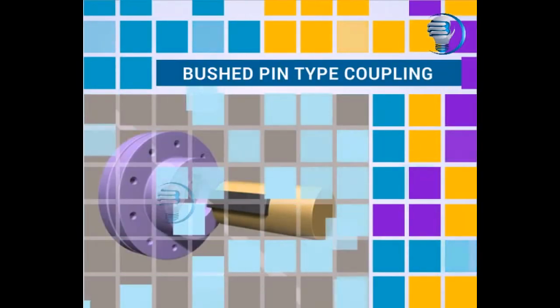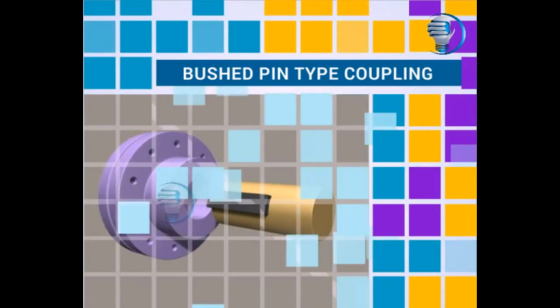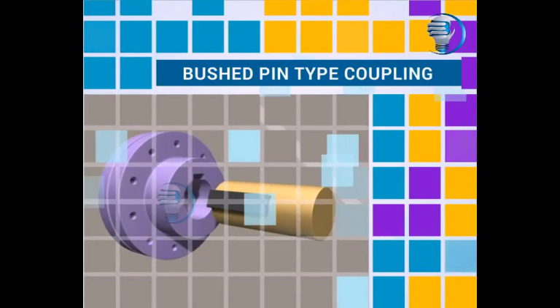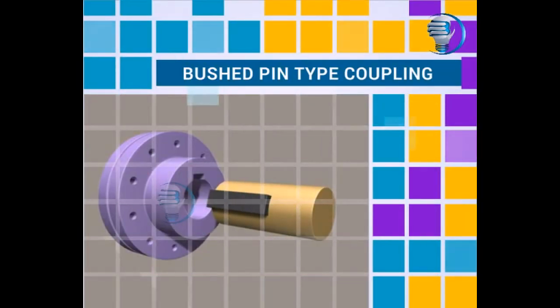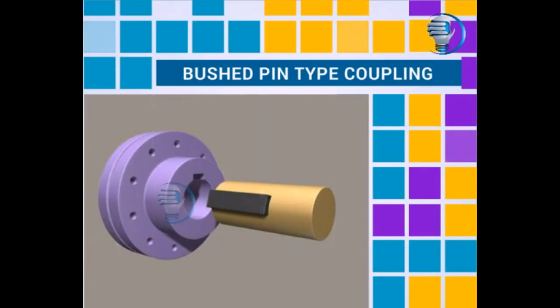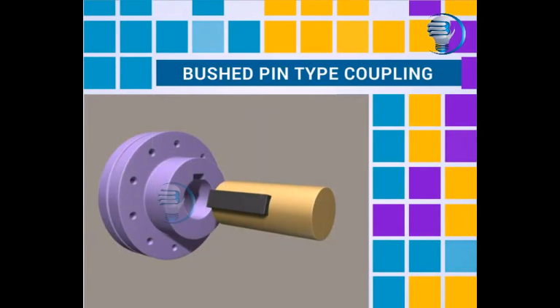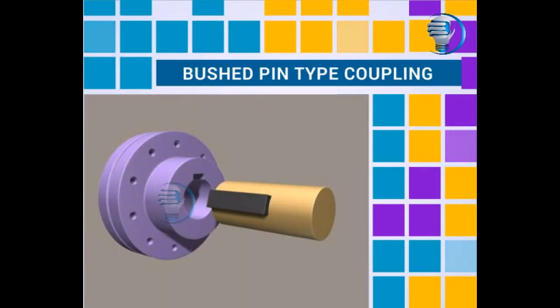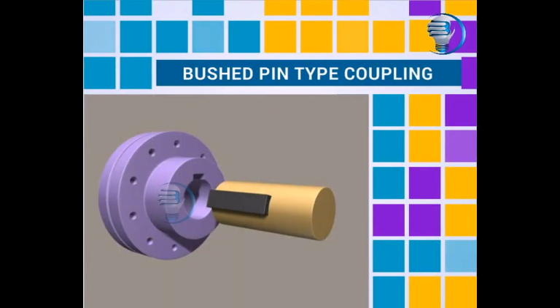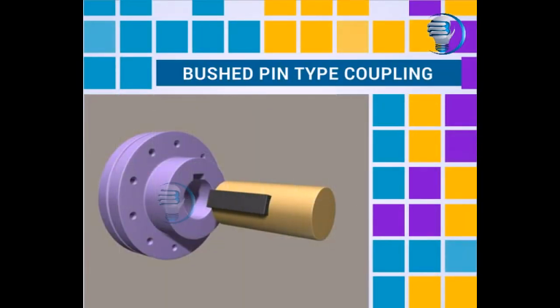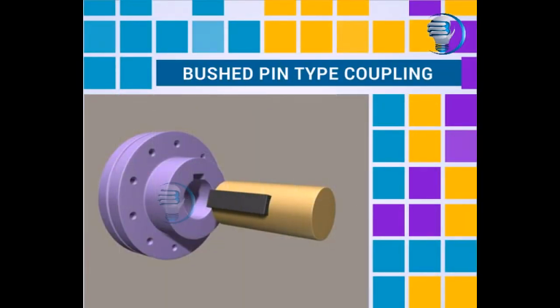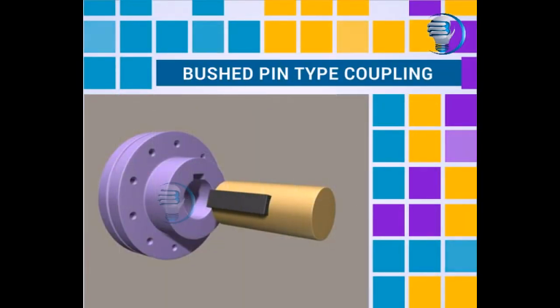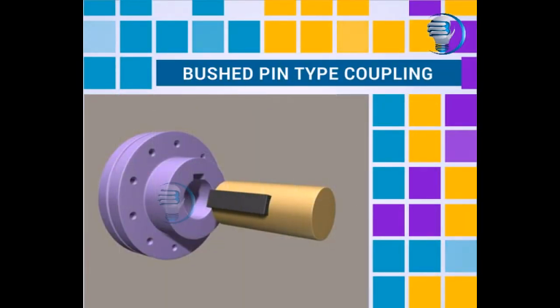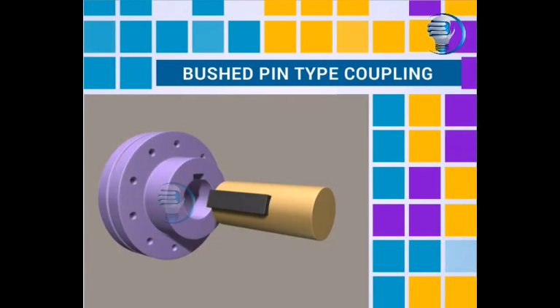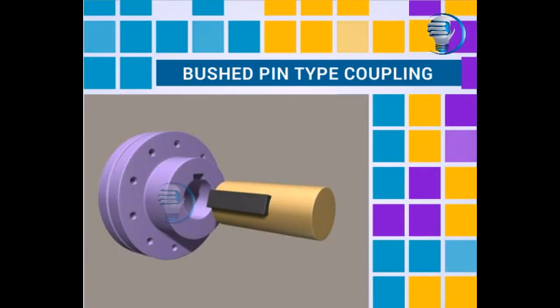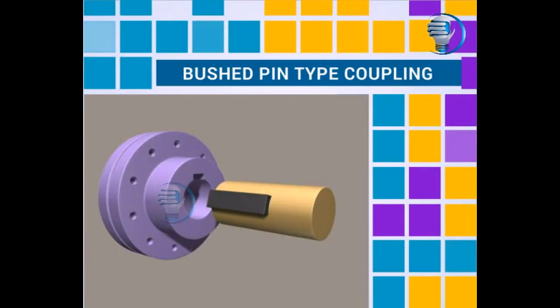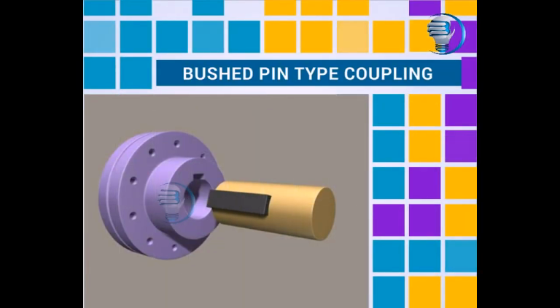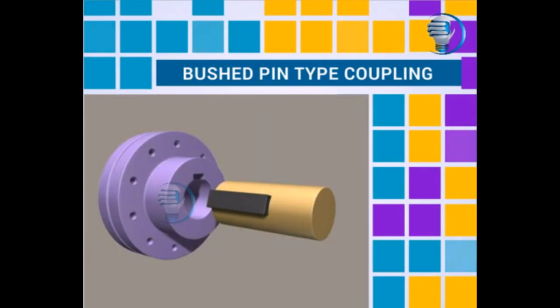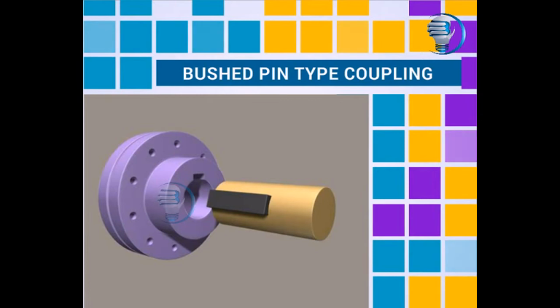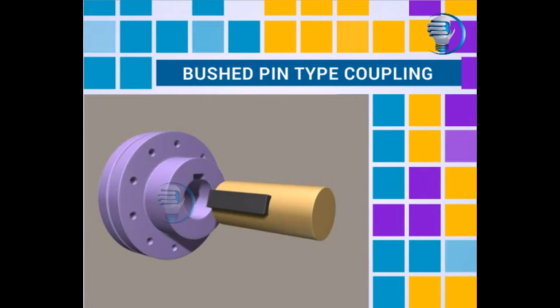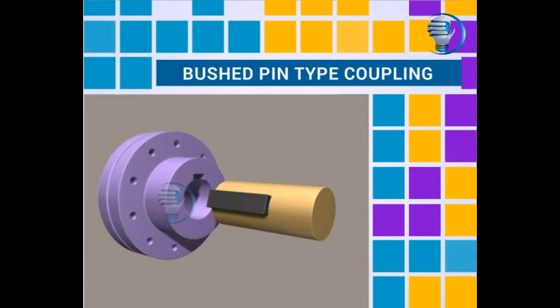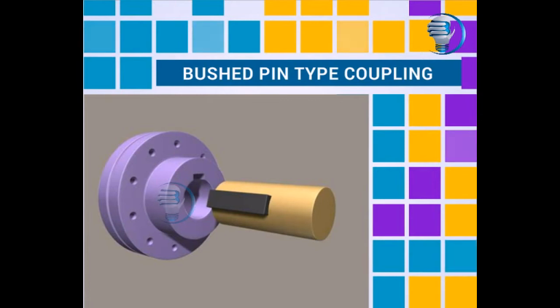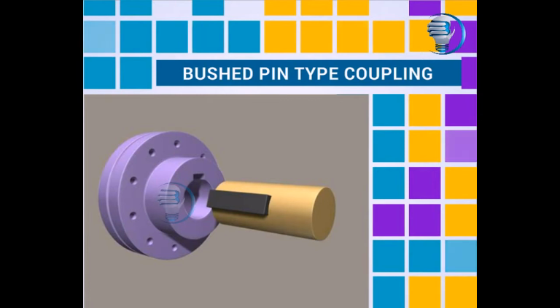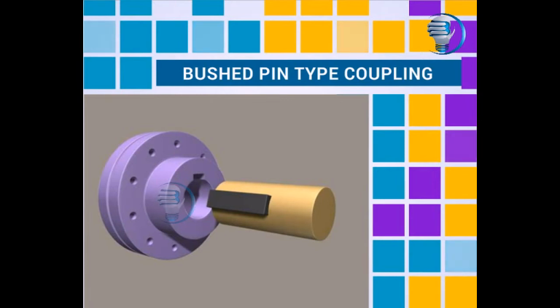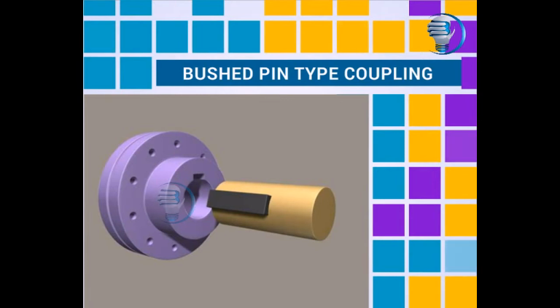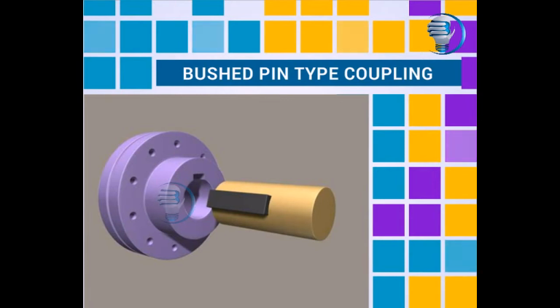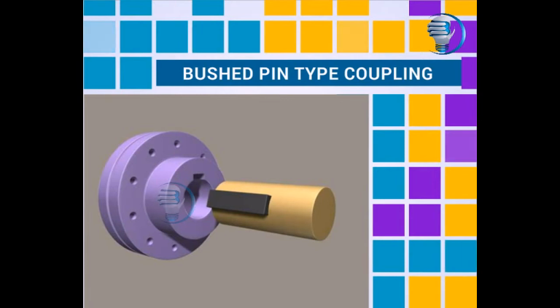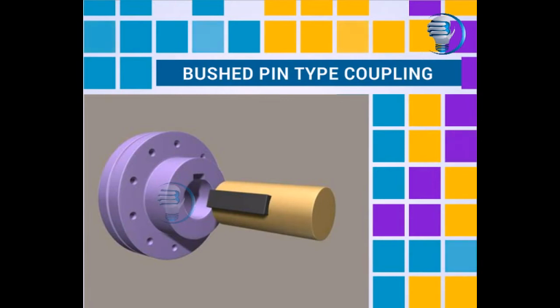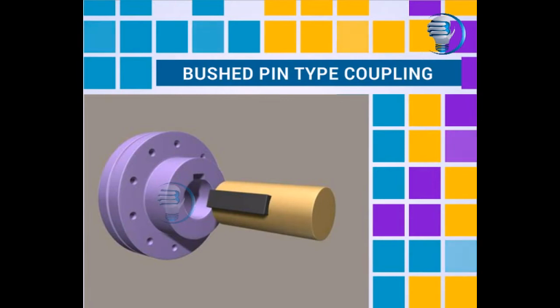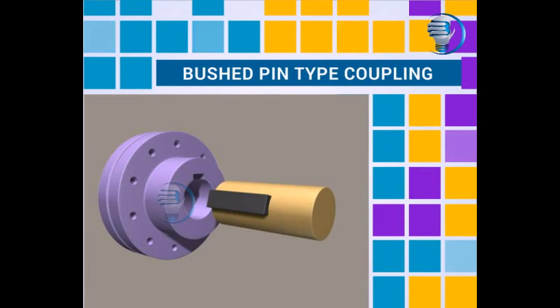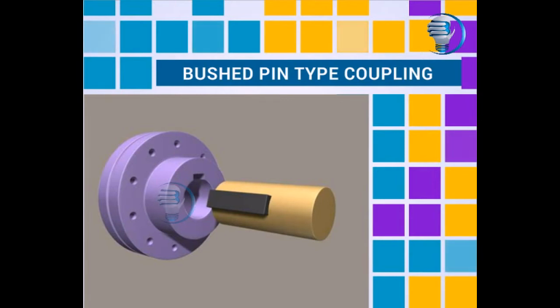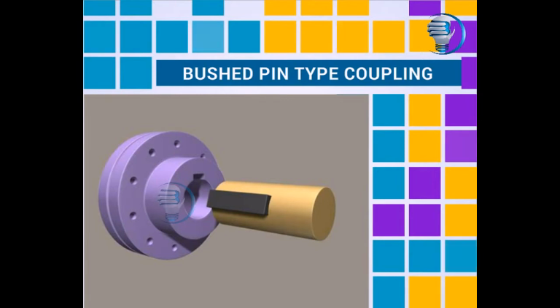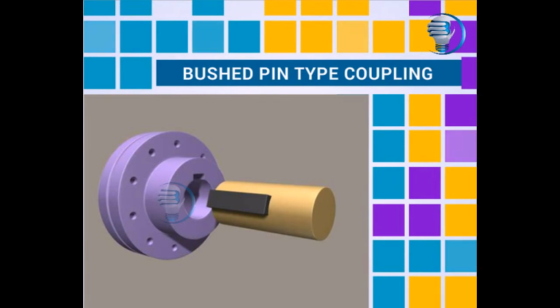Bushed Pin Type Coupling. In this video, we will discuss the Bushed Pin Type Coupling and its components.